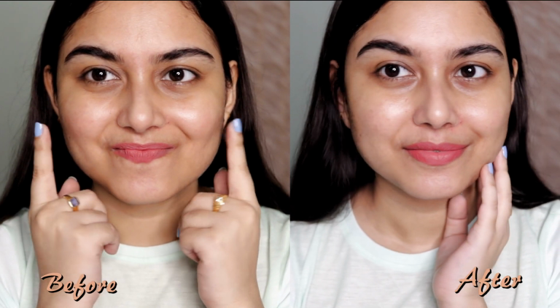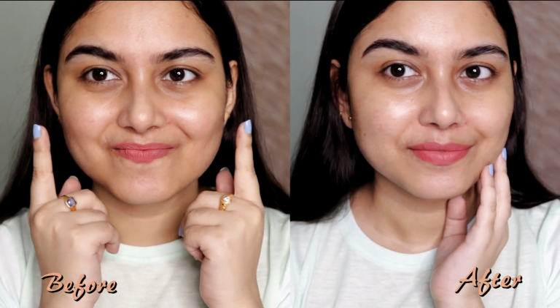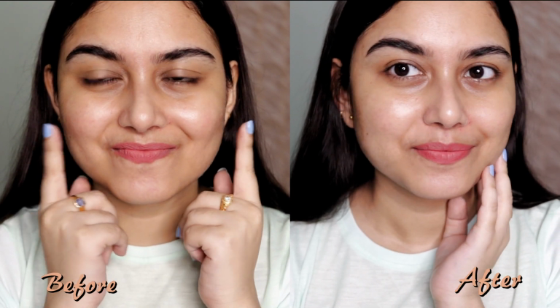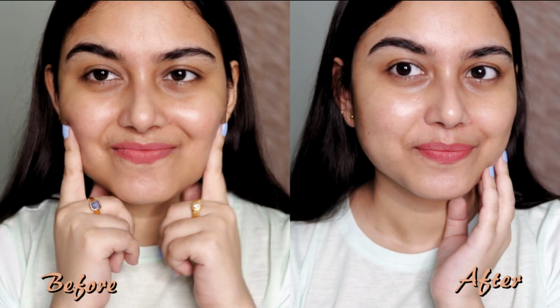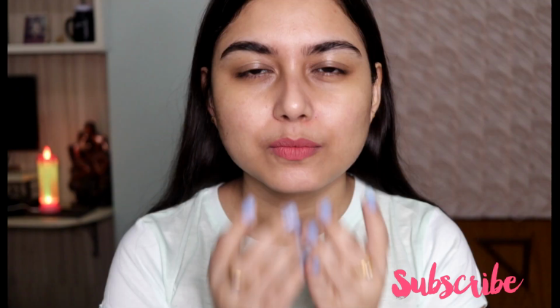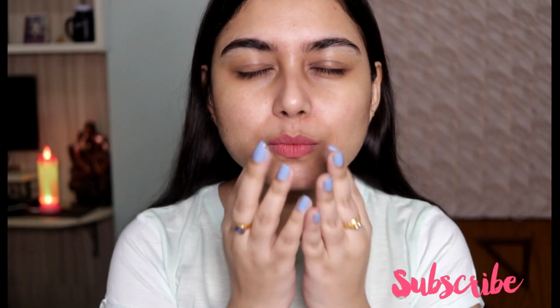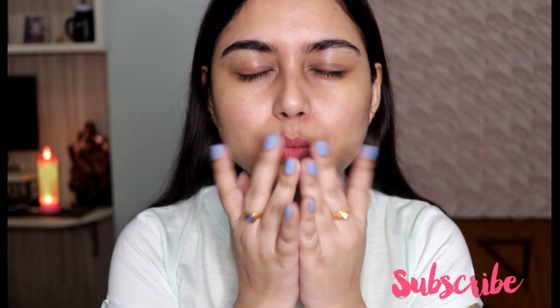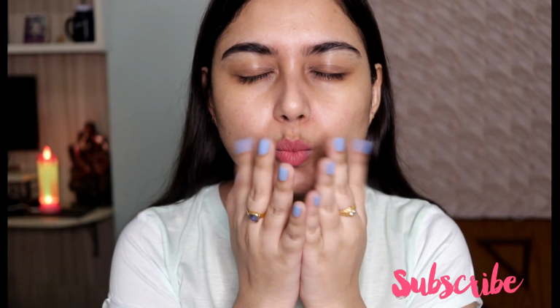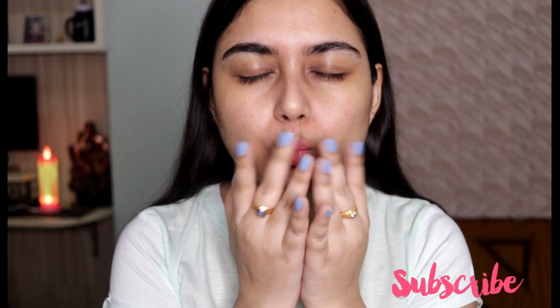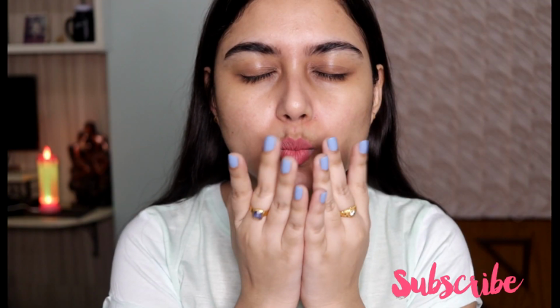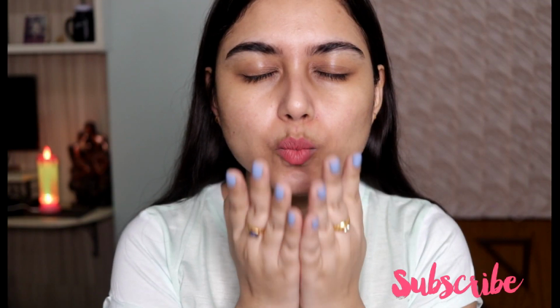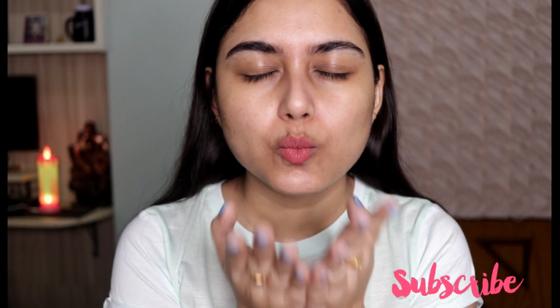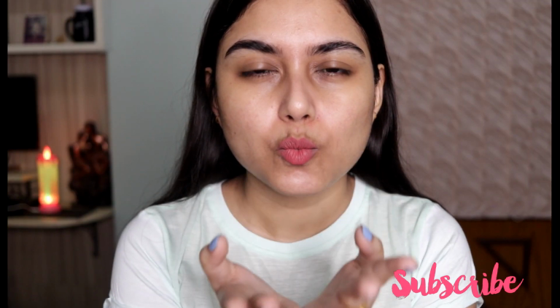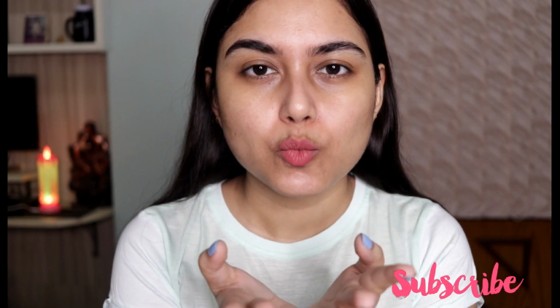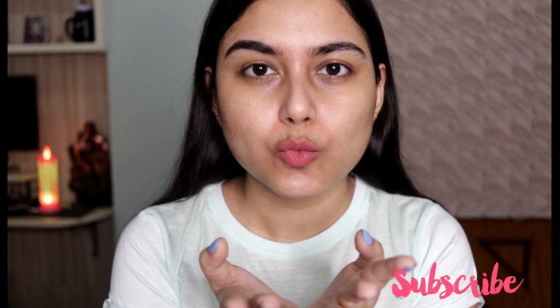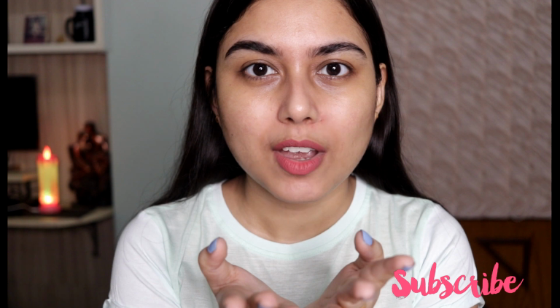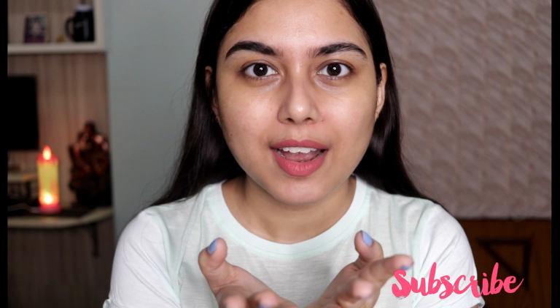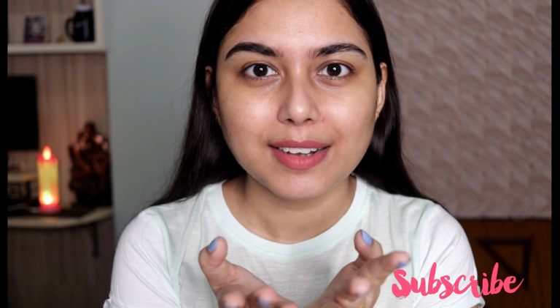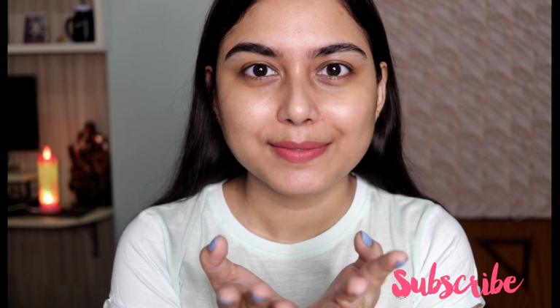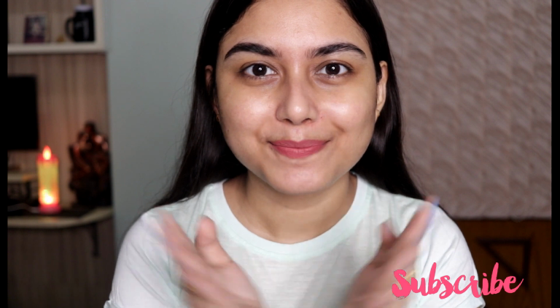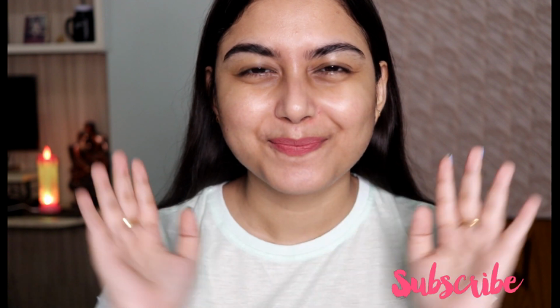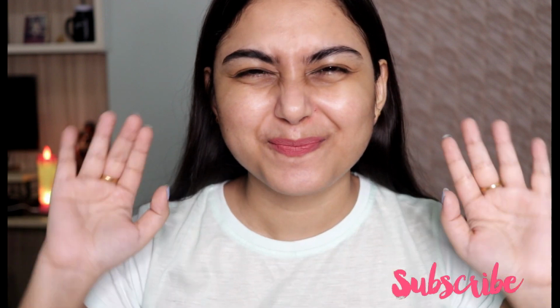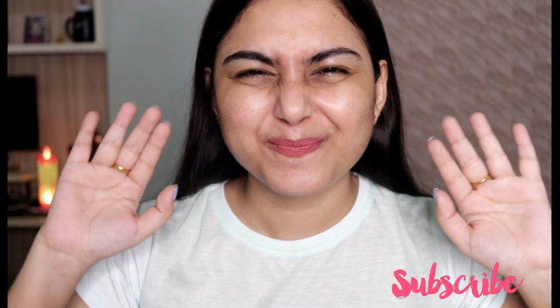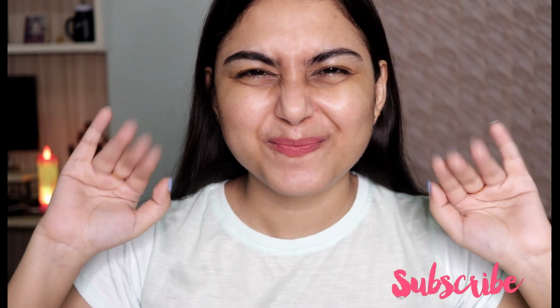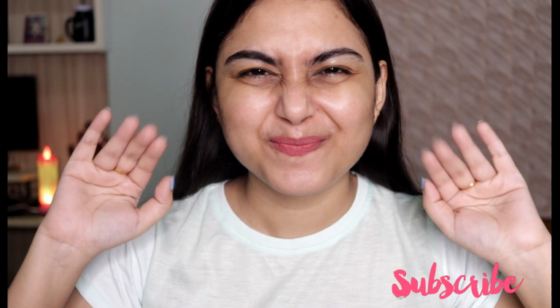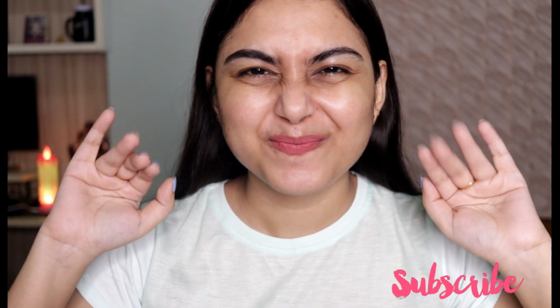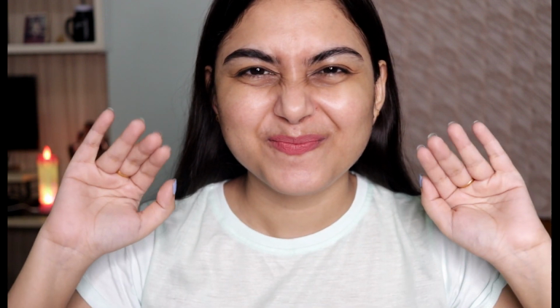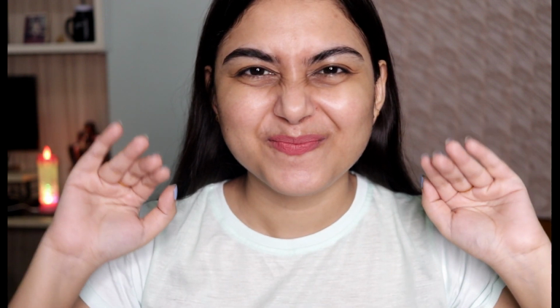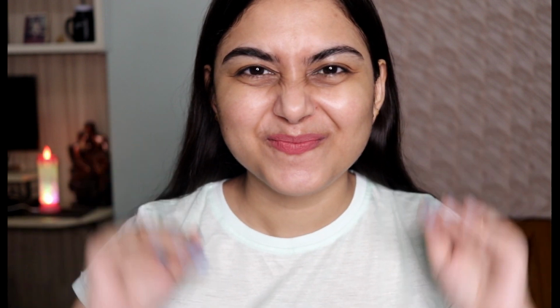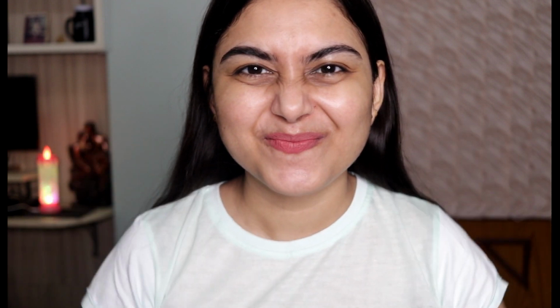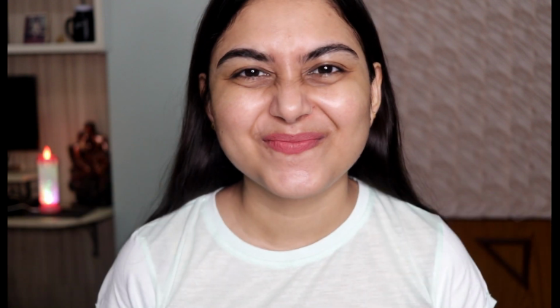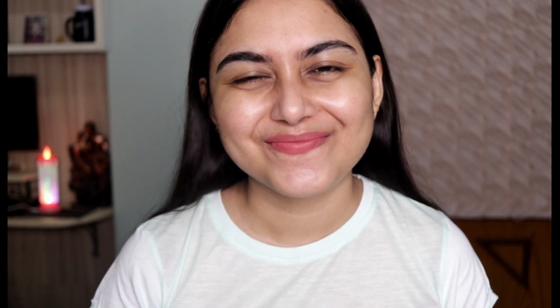Here is again the before and after video. Thank you so much for watching — please do subscribe to my channel before you leave and I will see you in the next video. Bye!